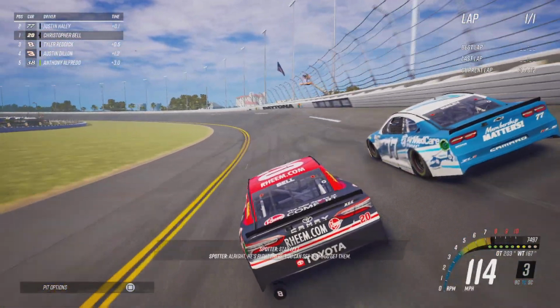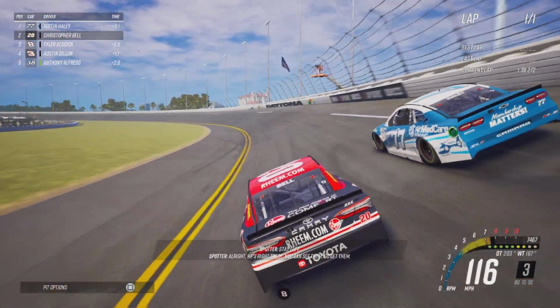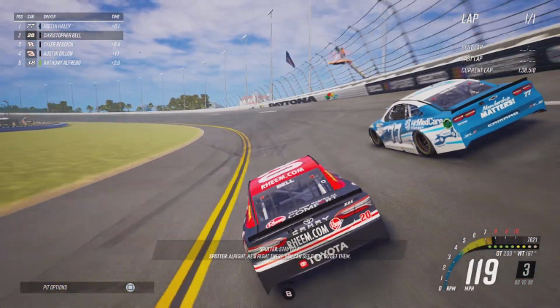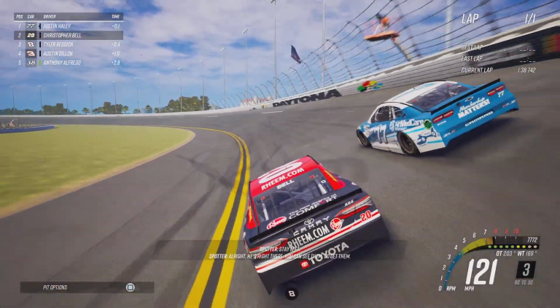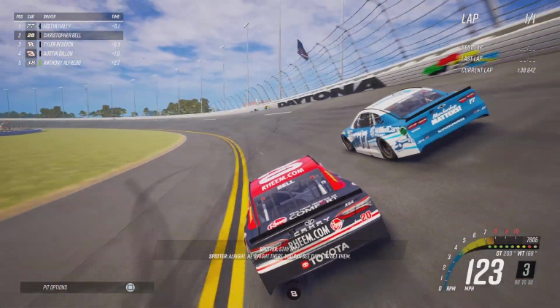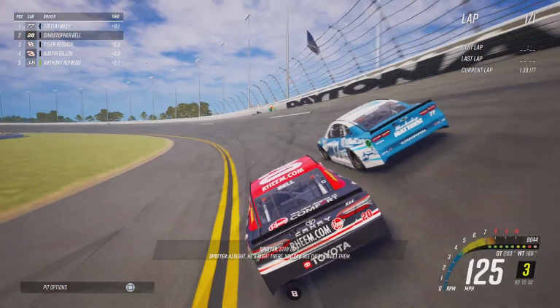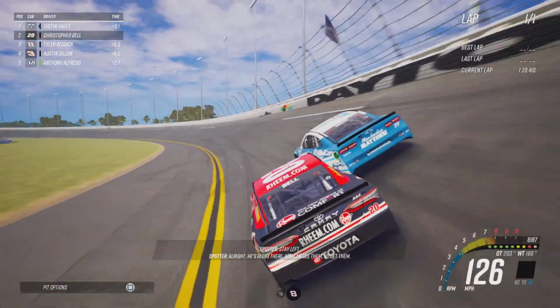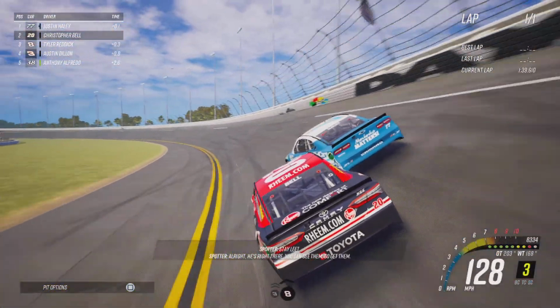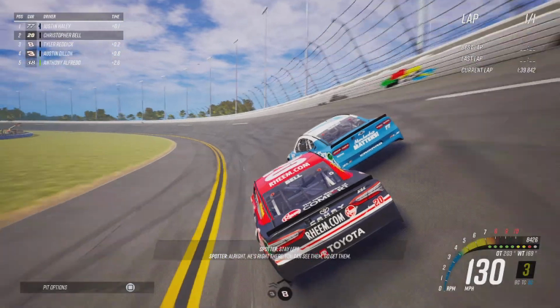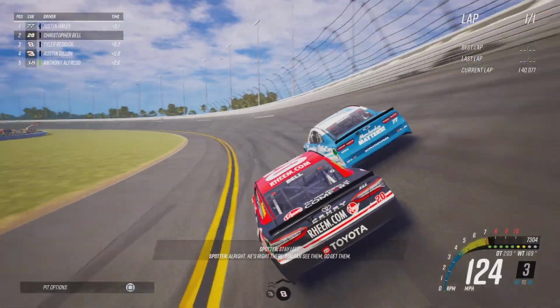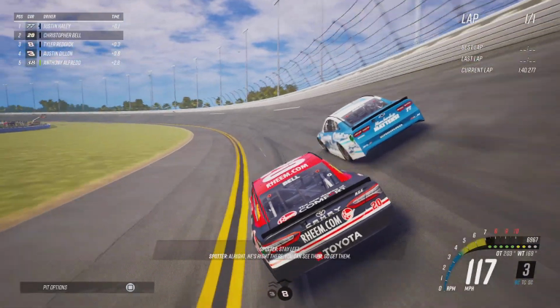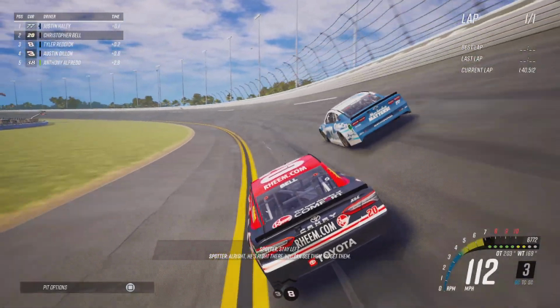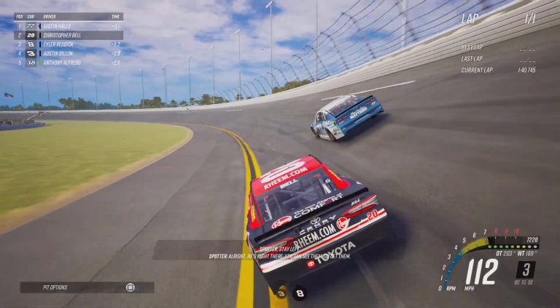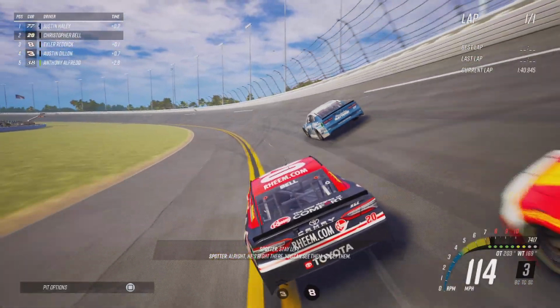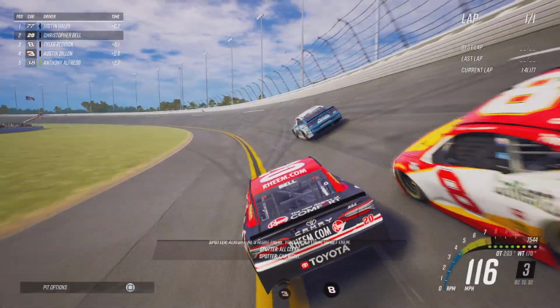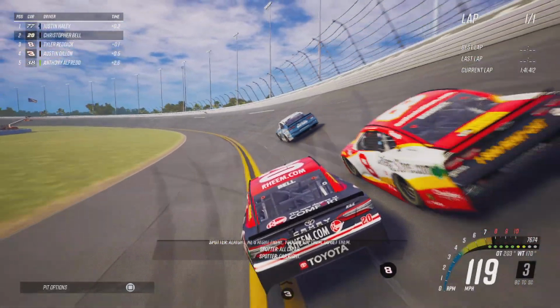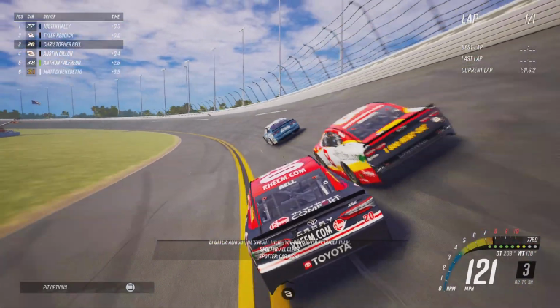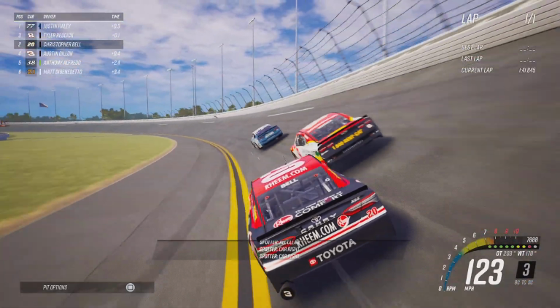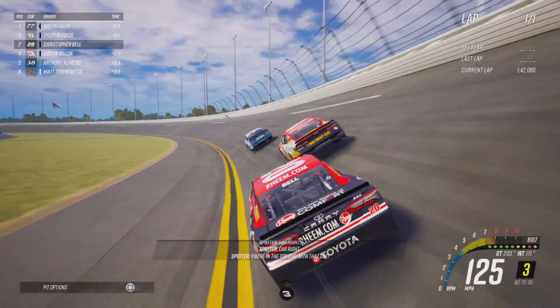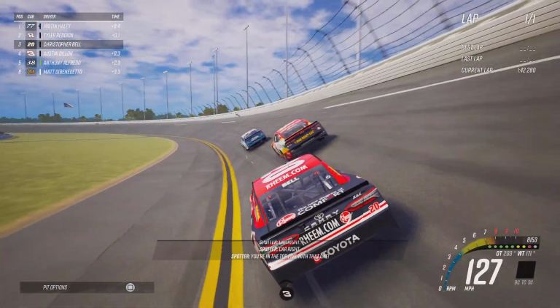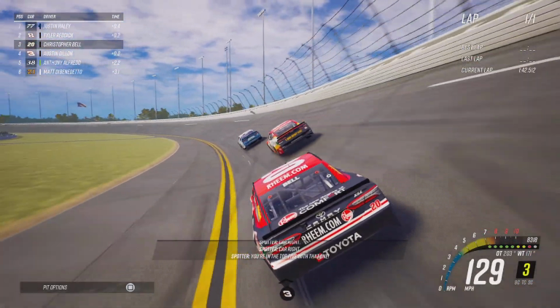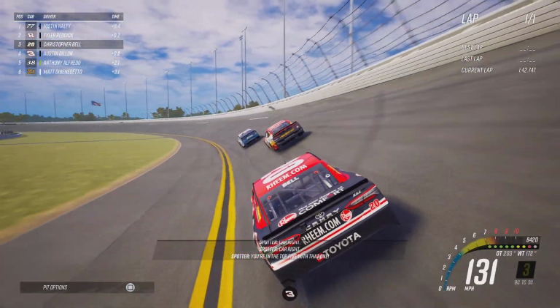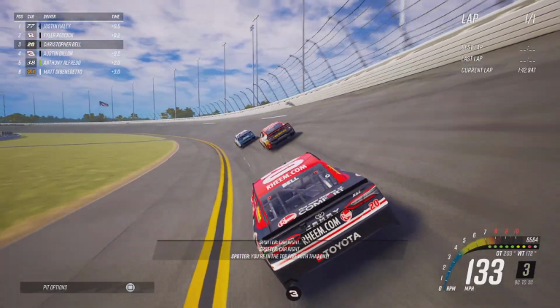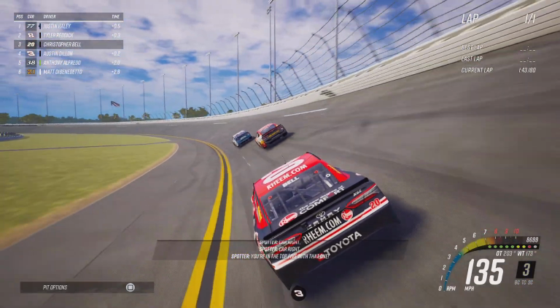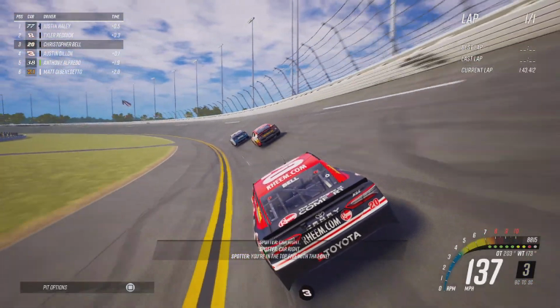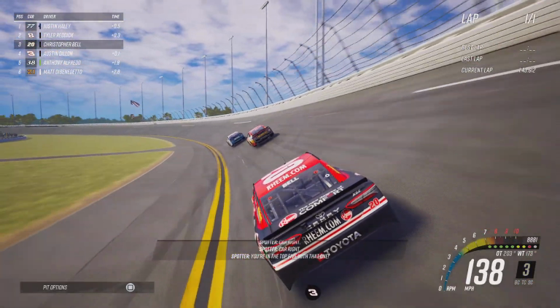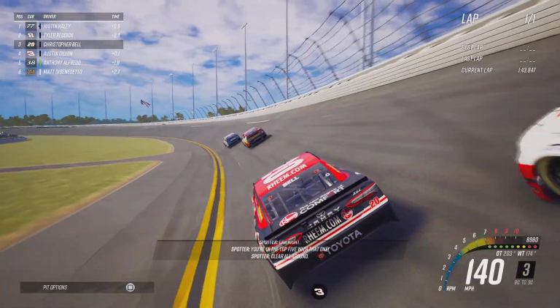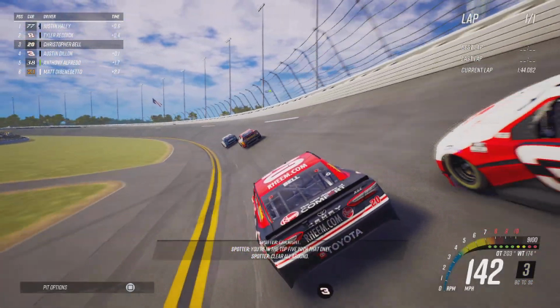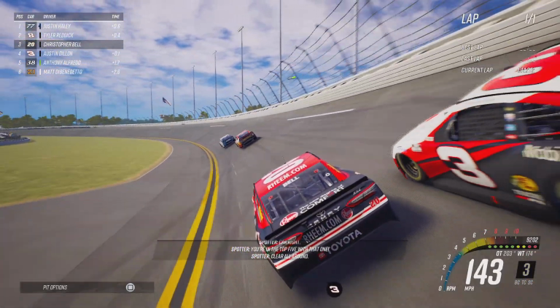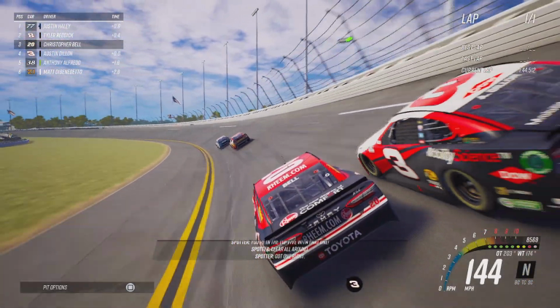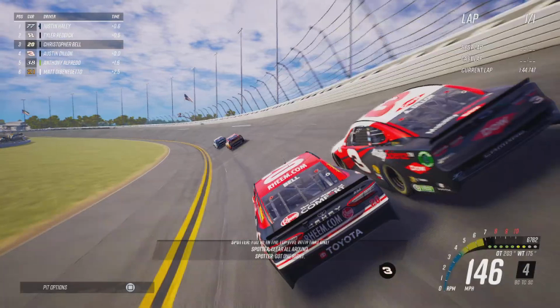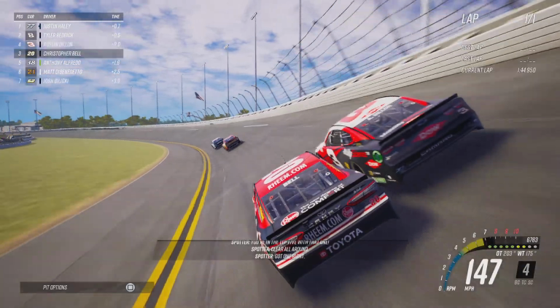All right. Right there — you can see them. Go get them. All right, you're in the top five with that one. They're all around. Got one right.